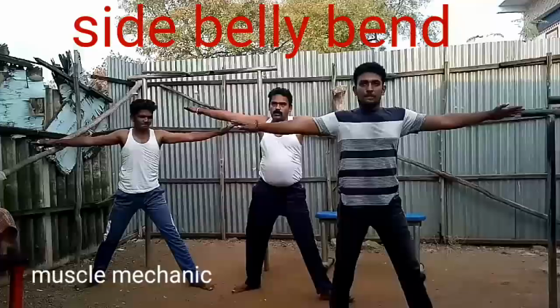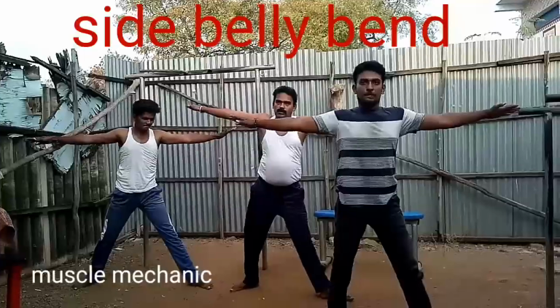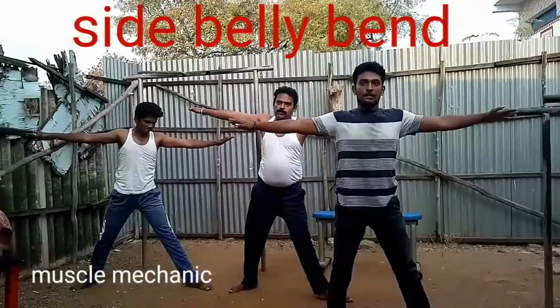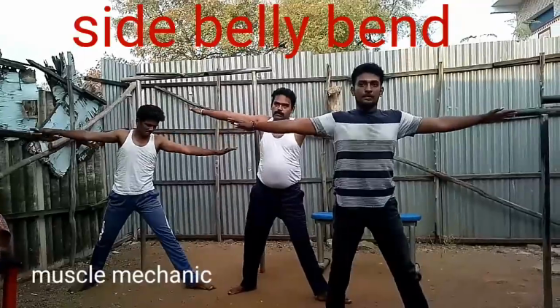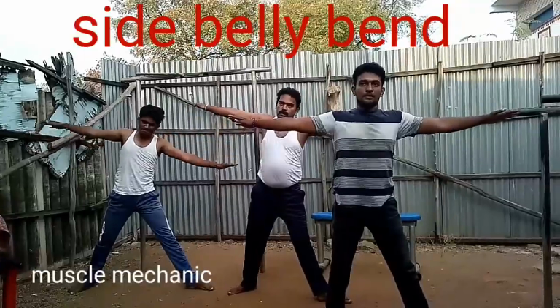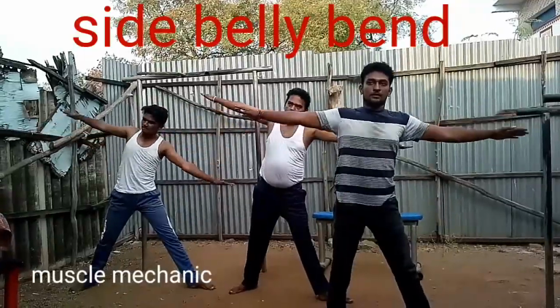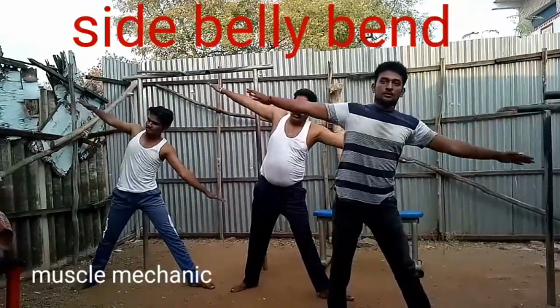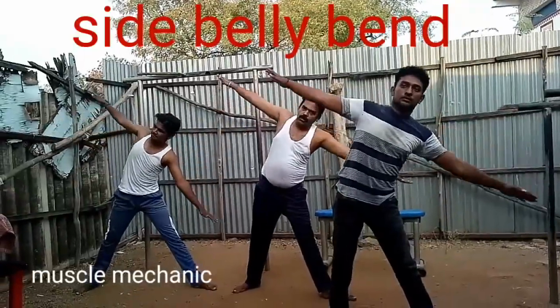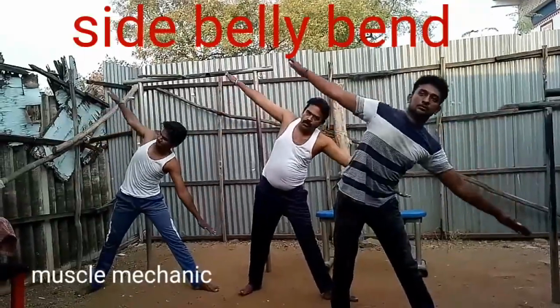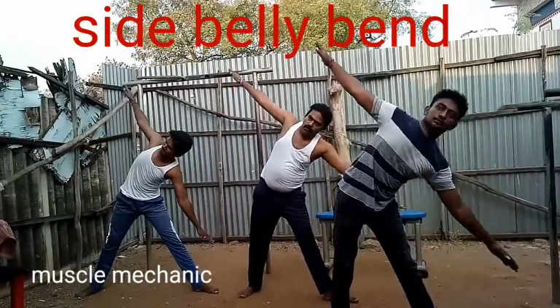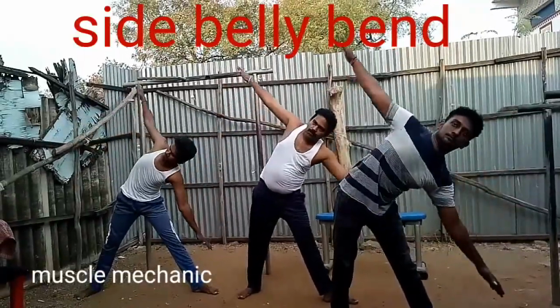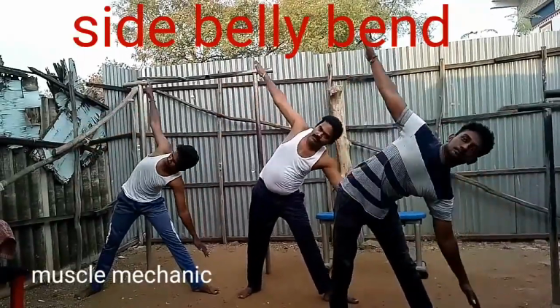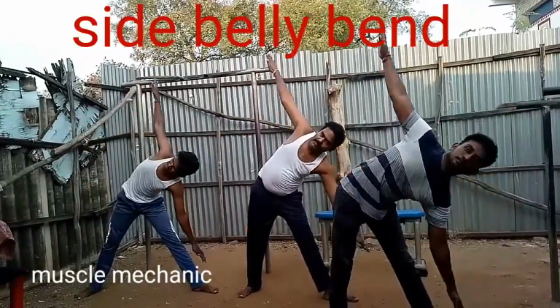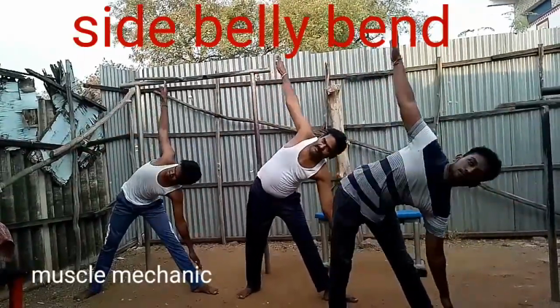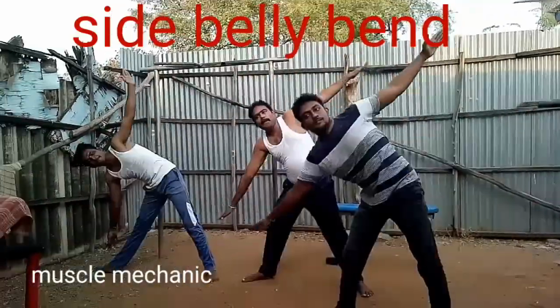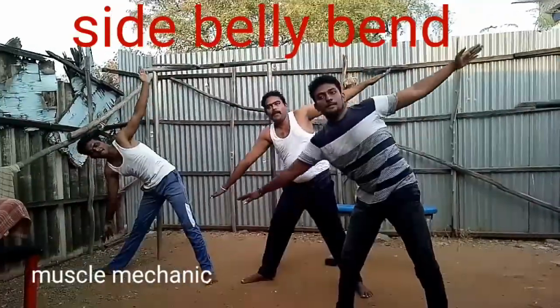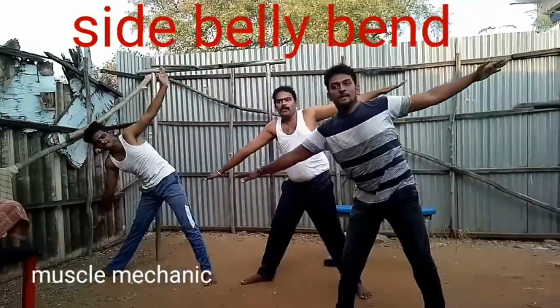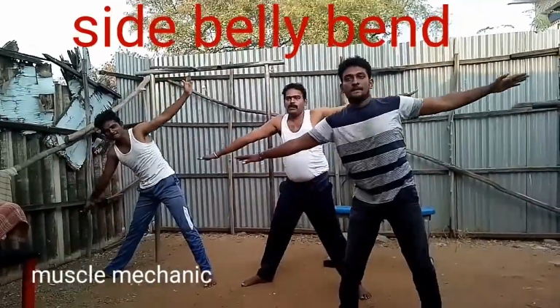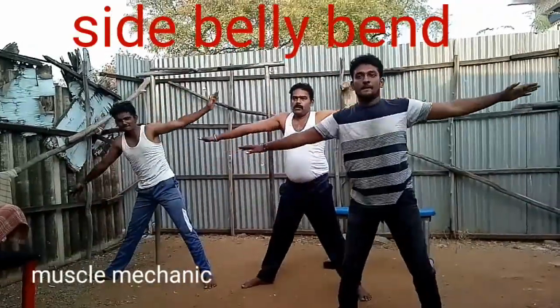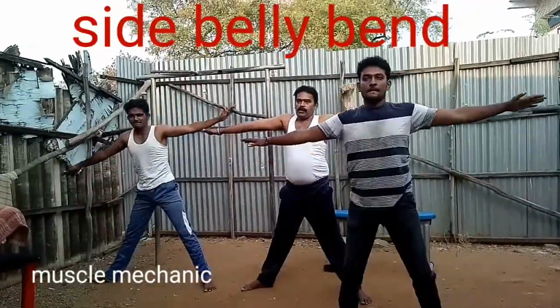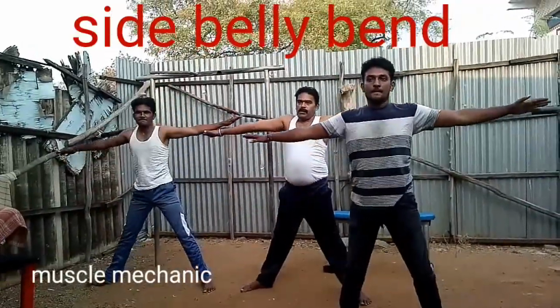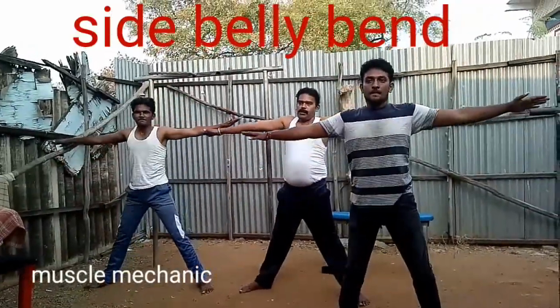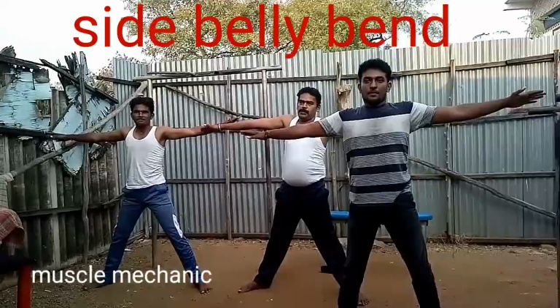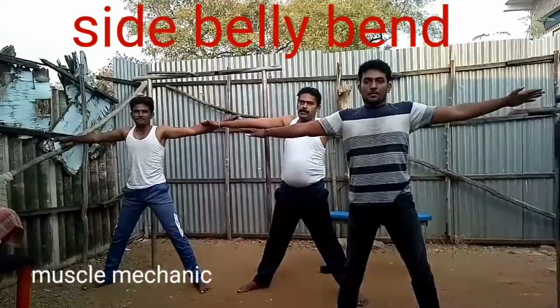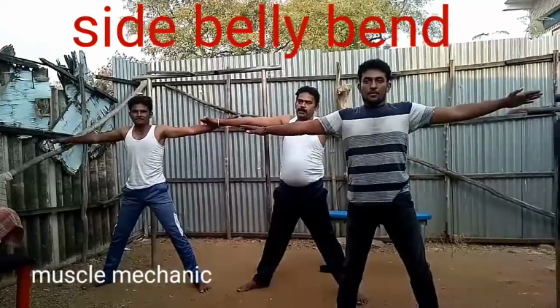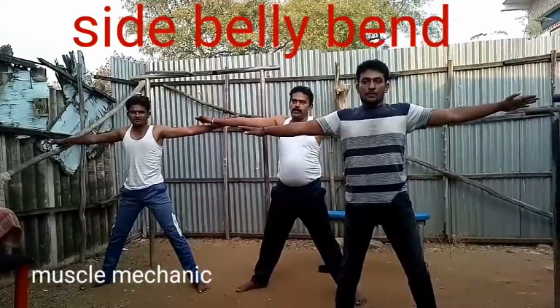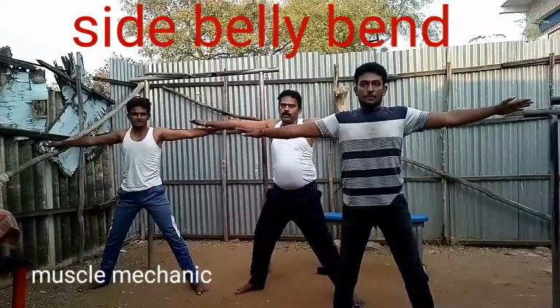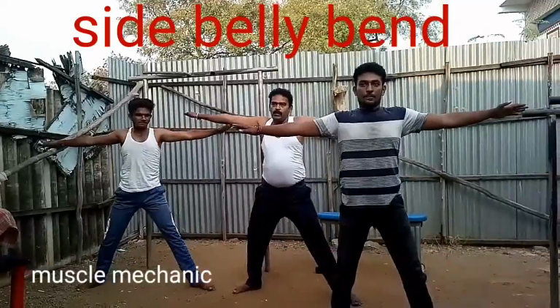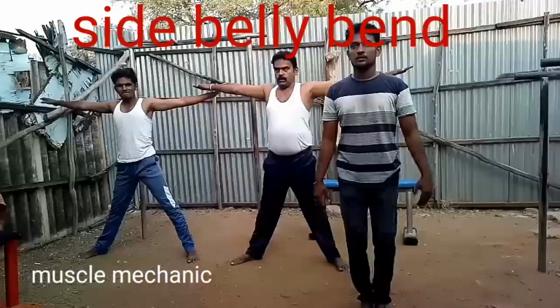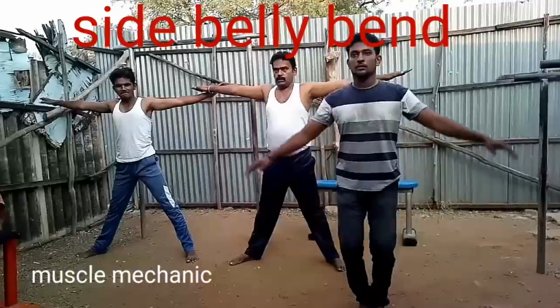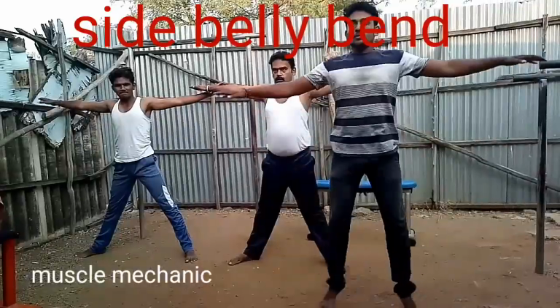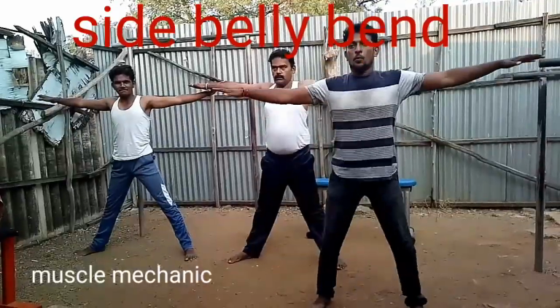First, straight — 4. 2 legs. 4. Okay, let's go.